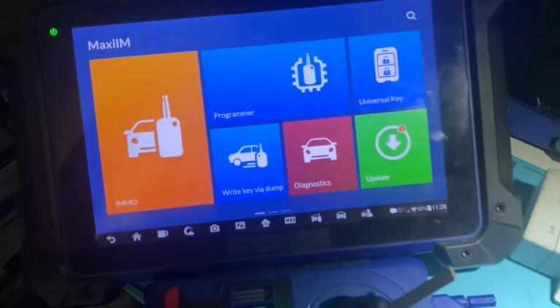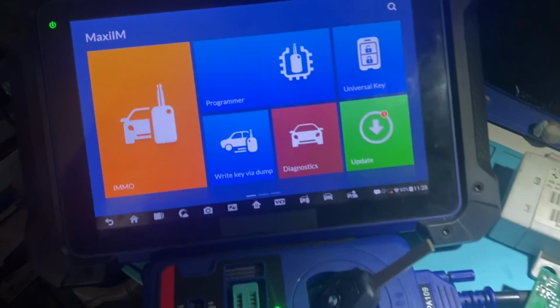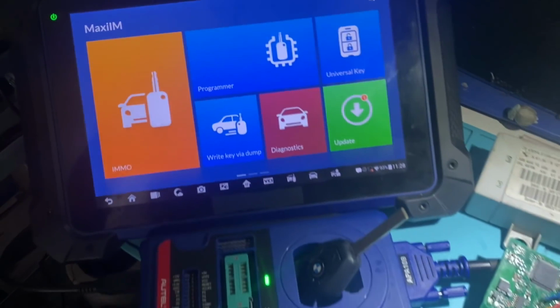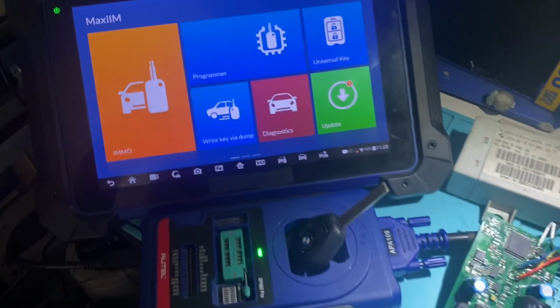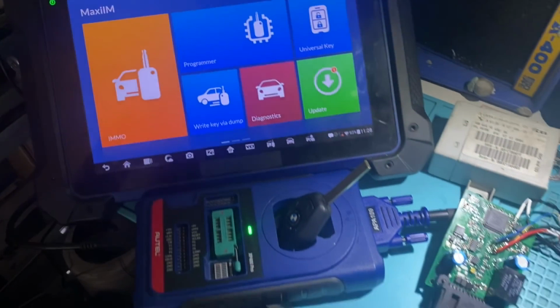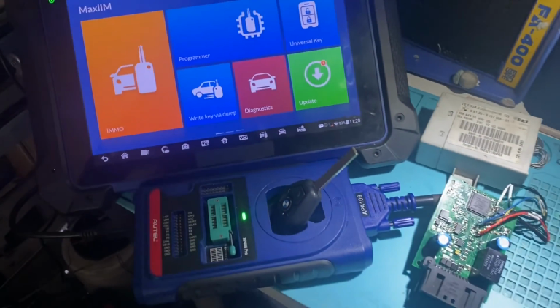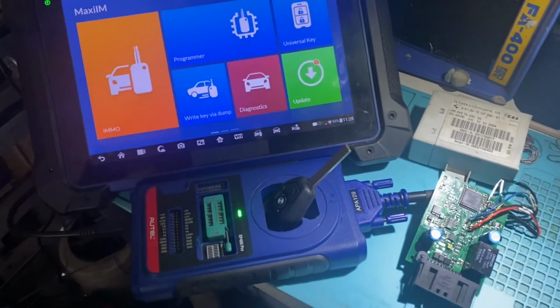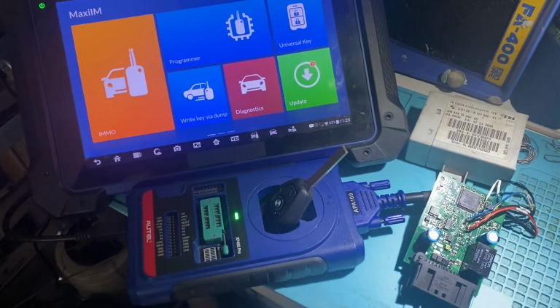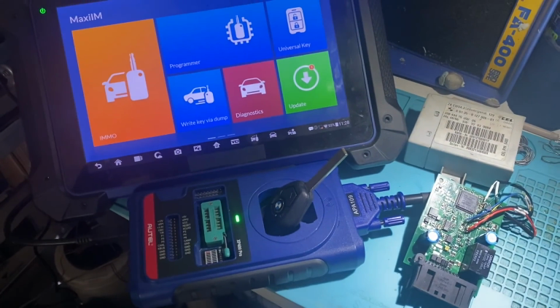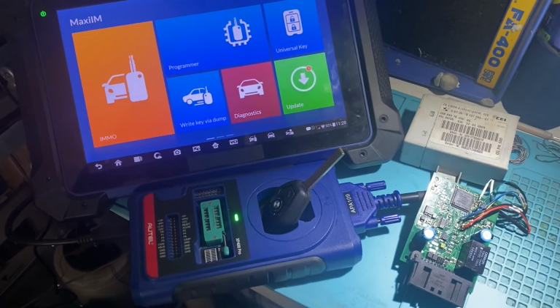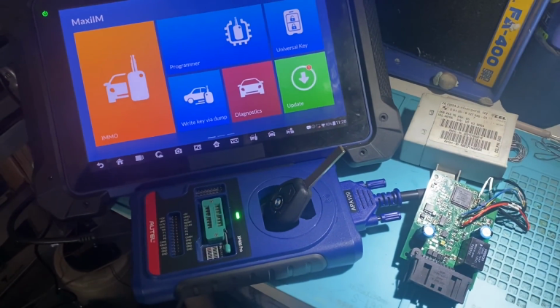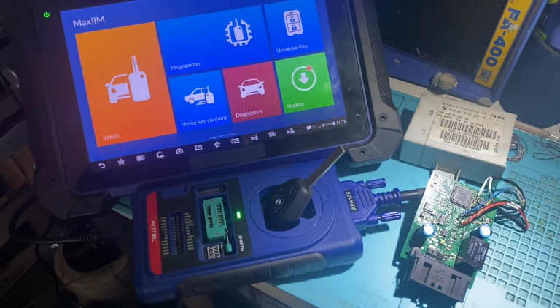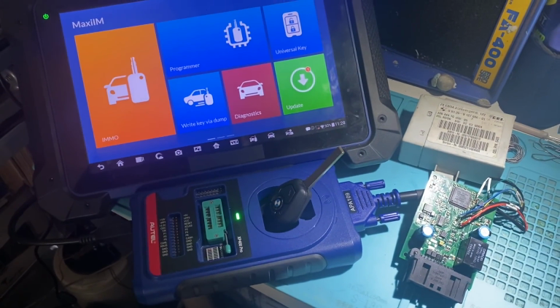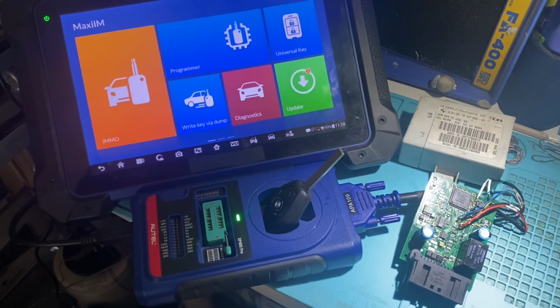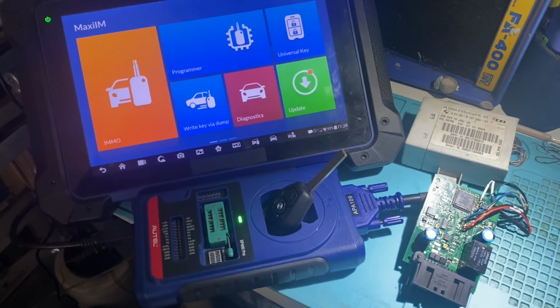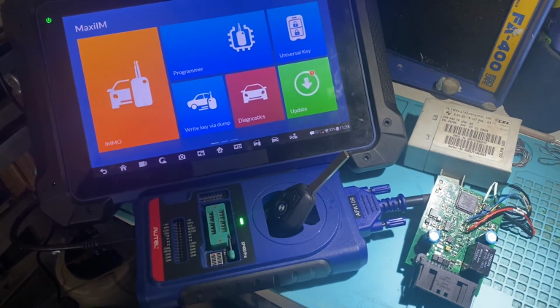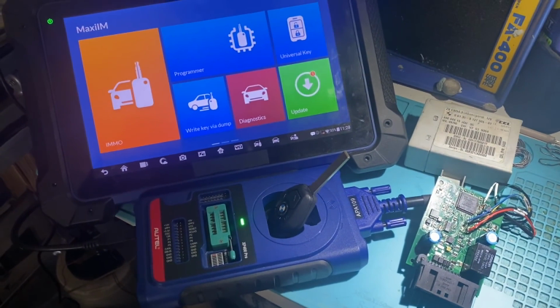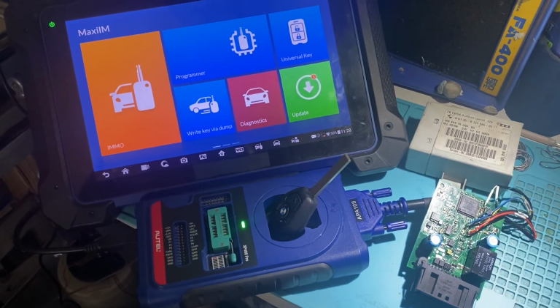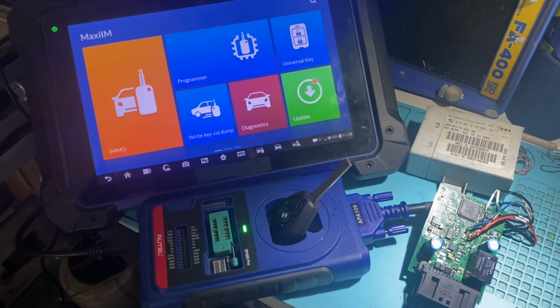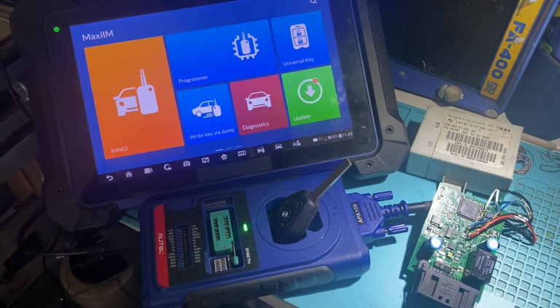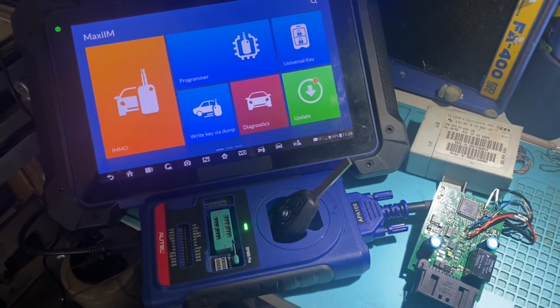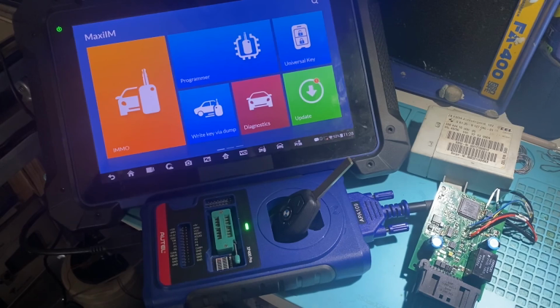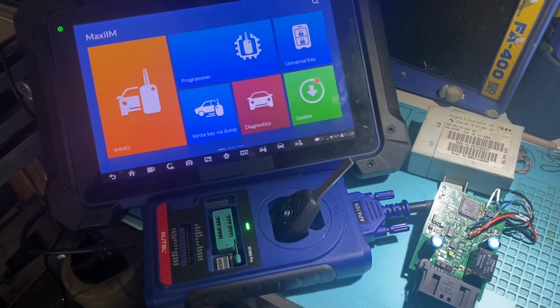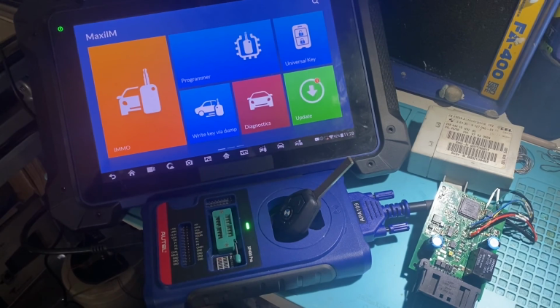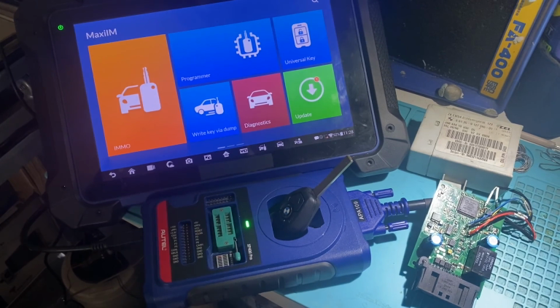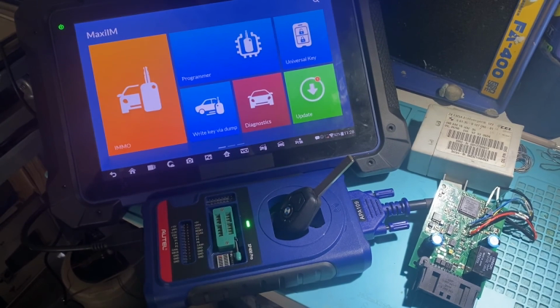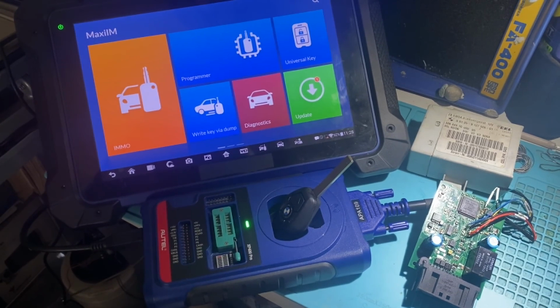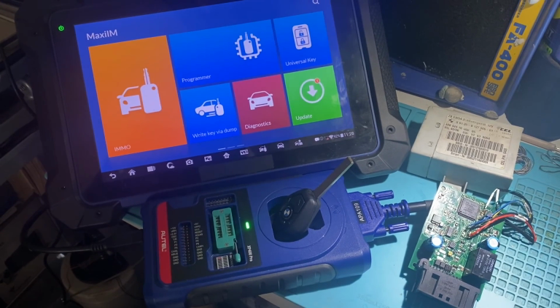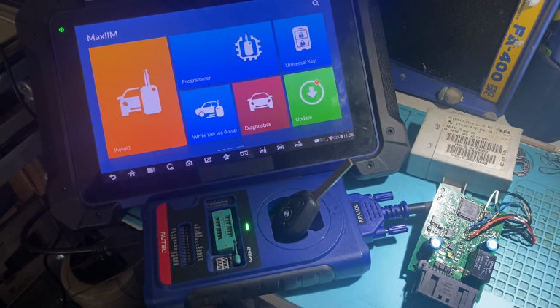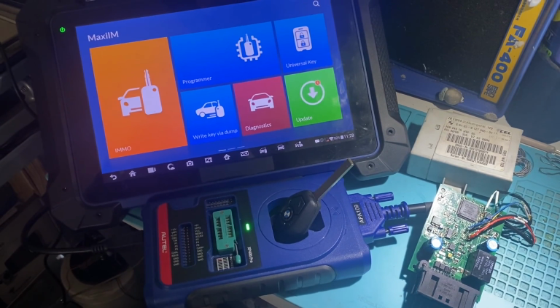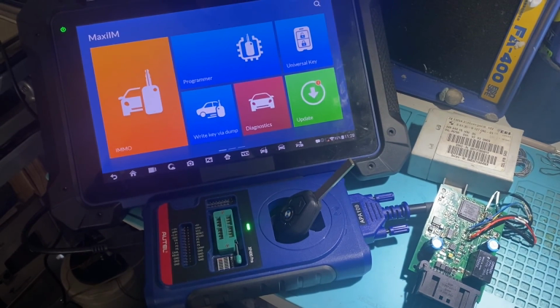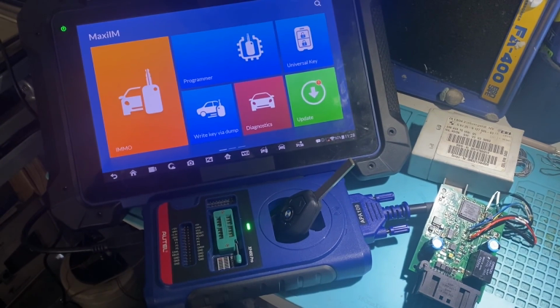And once again, that's how you program a BMW EWS4 key using the Auto IM608. Thank you for watching. Have a great day.